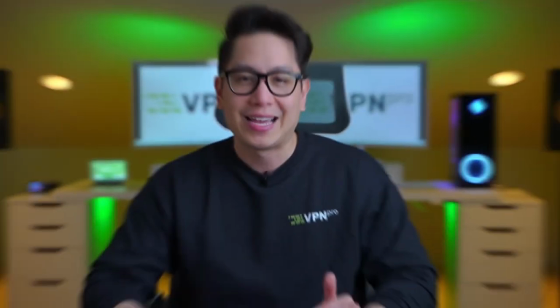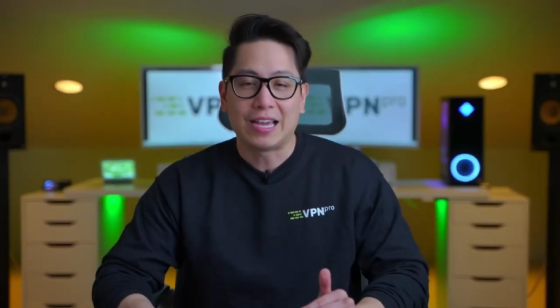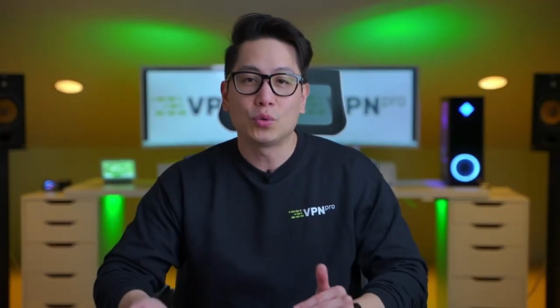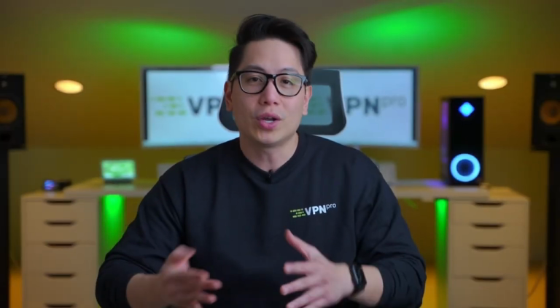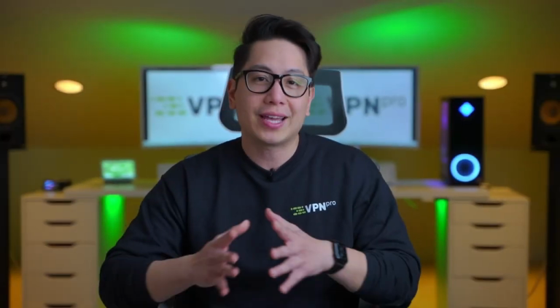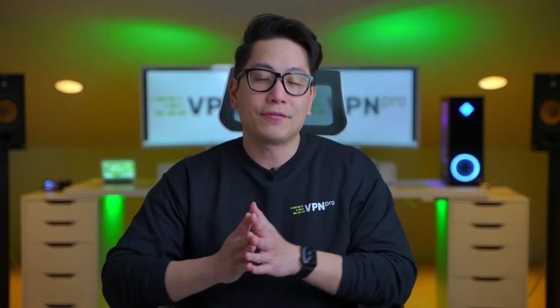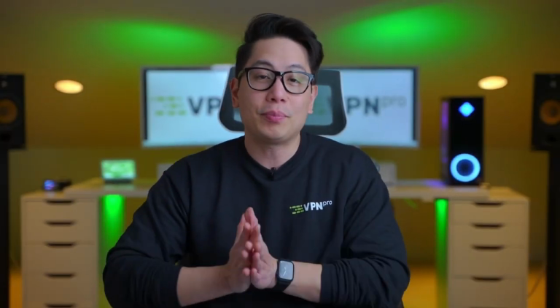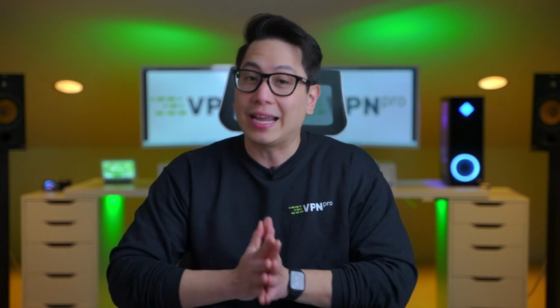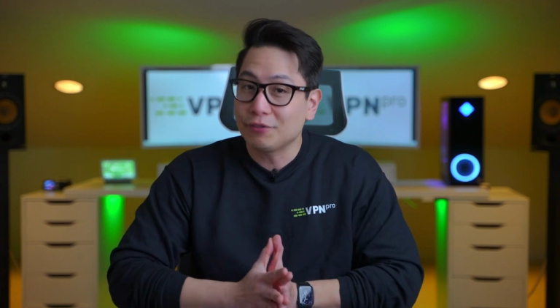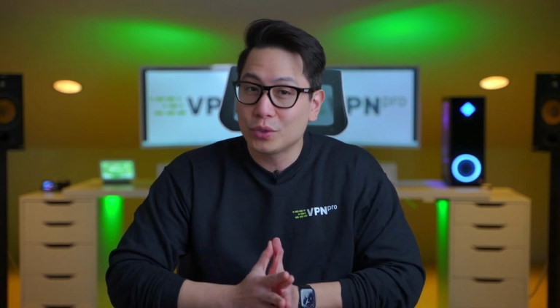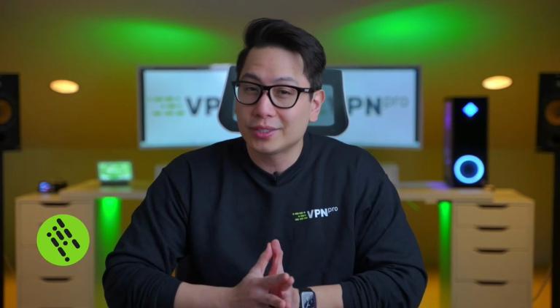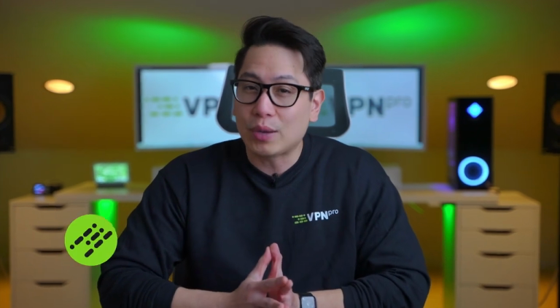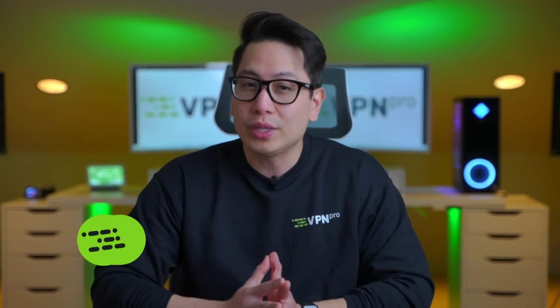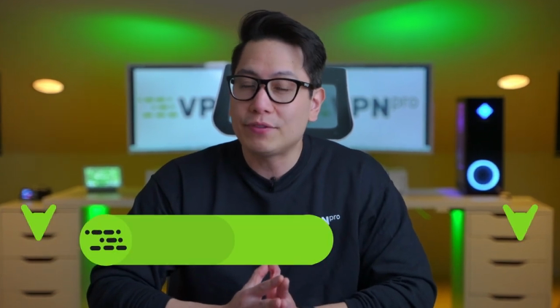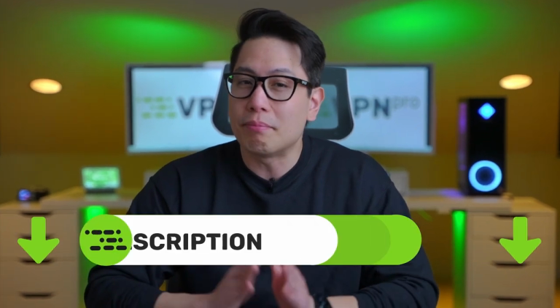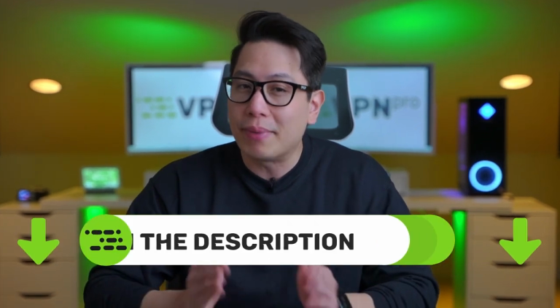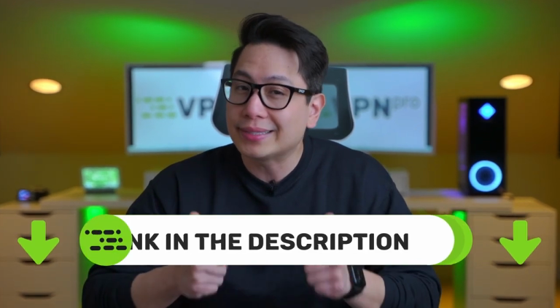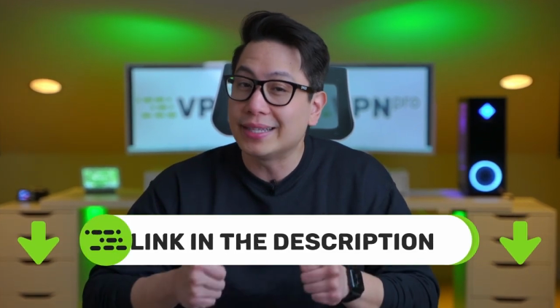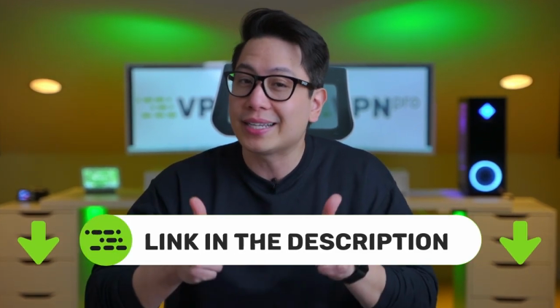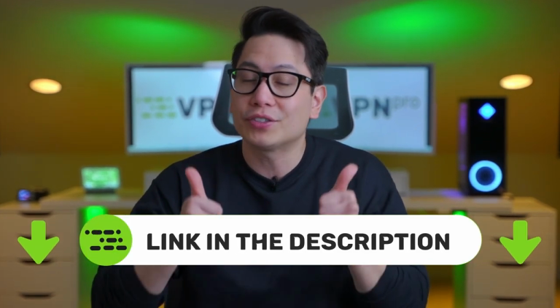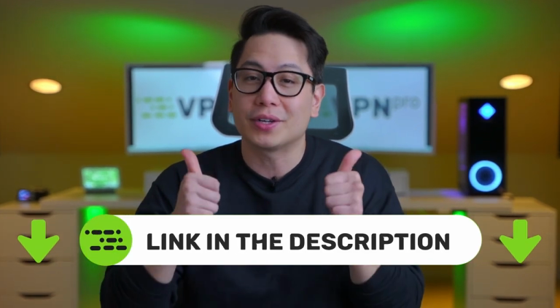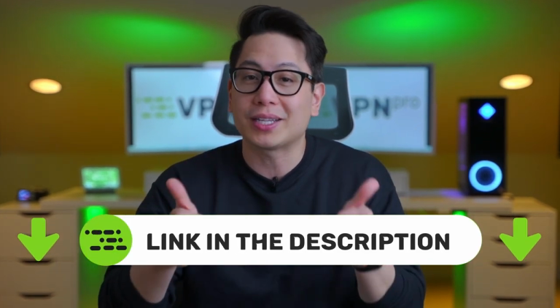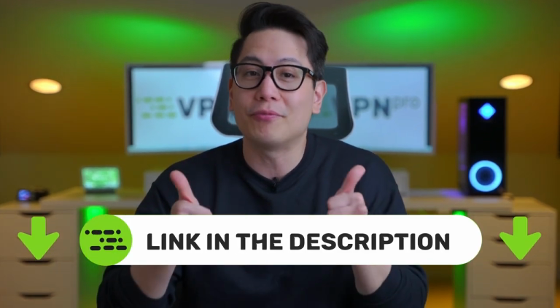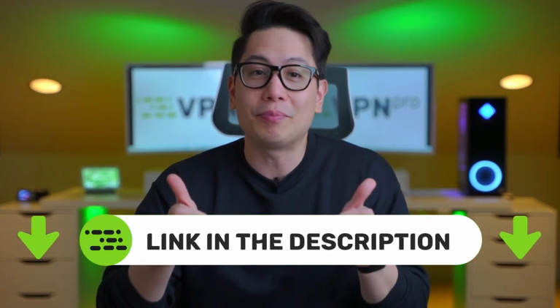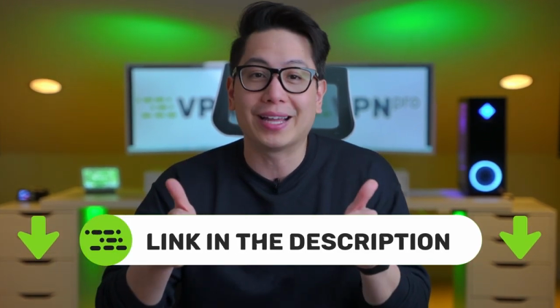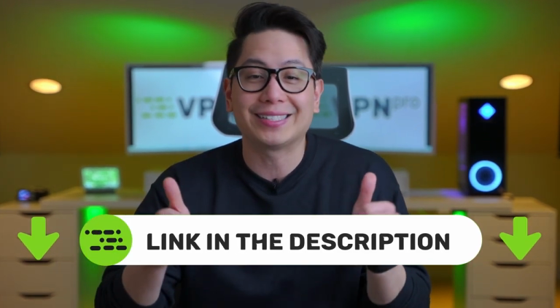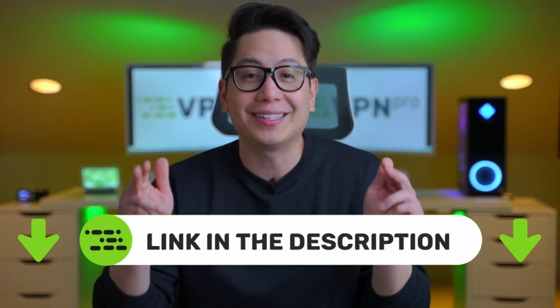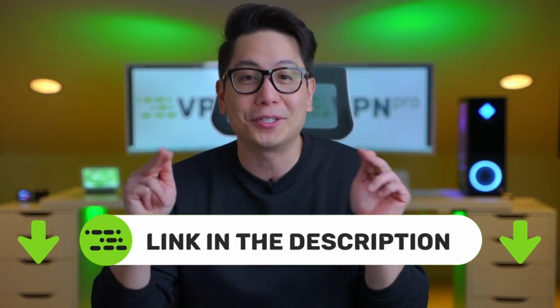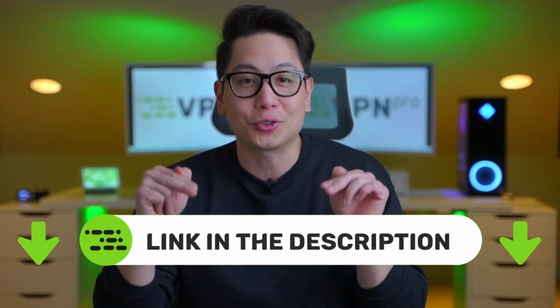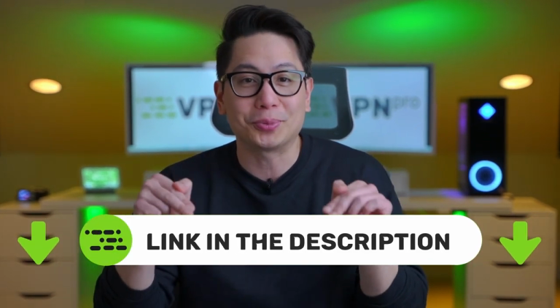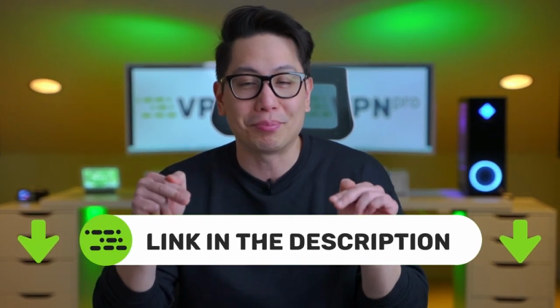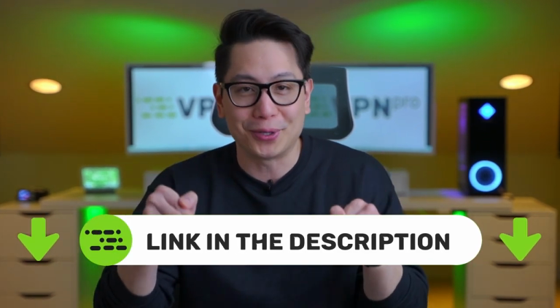If you want to get a VPN afterwards, I will leave the best discounts for the top VPNs in the description below.